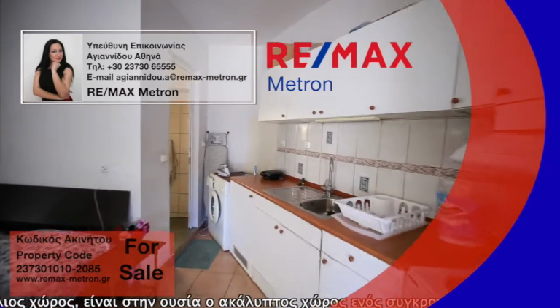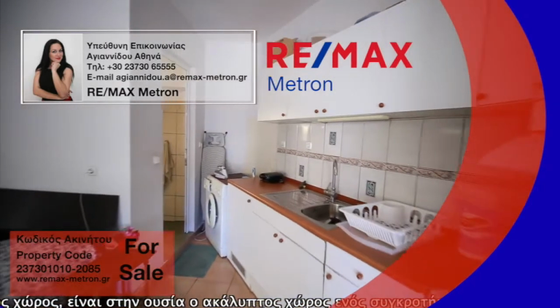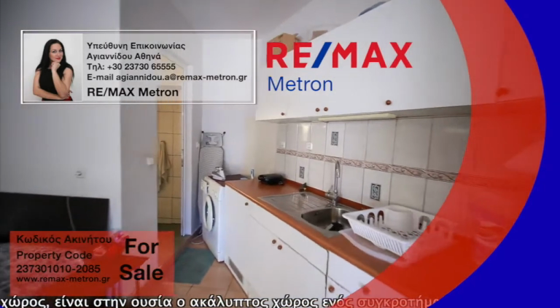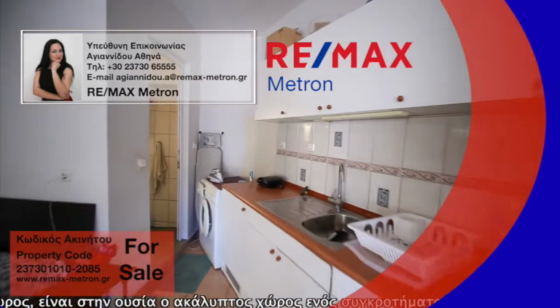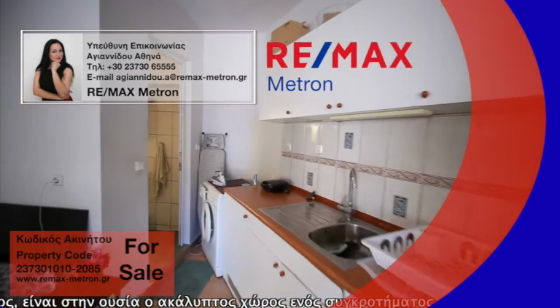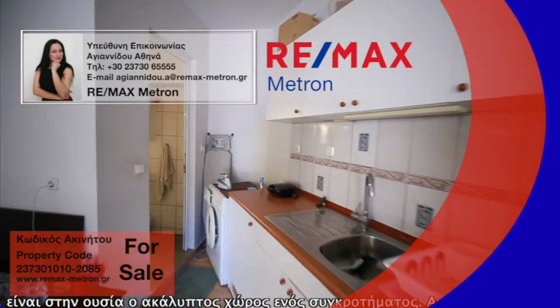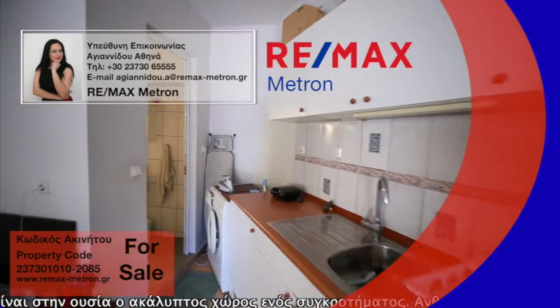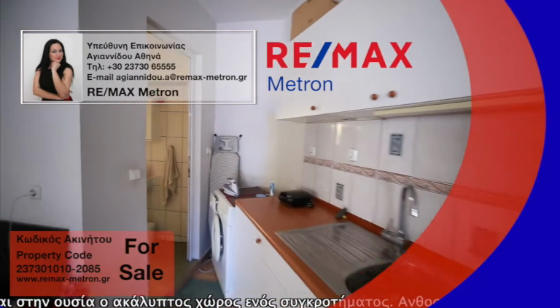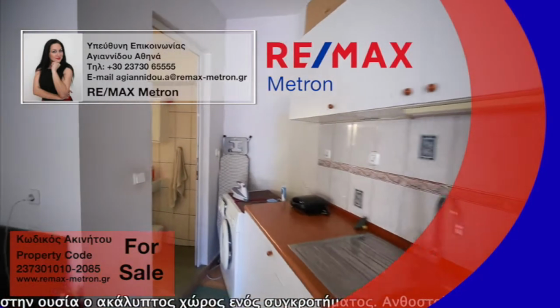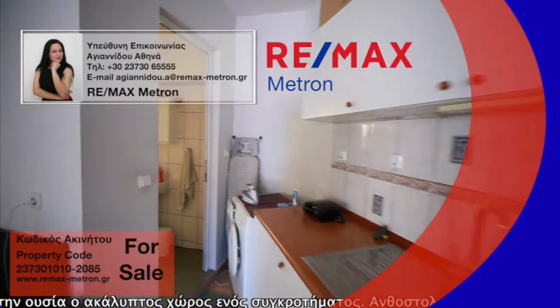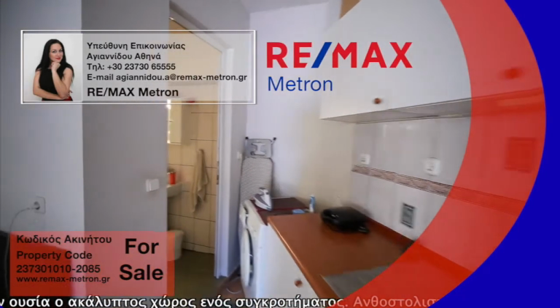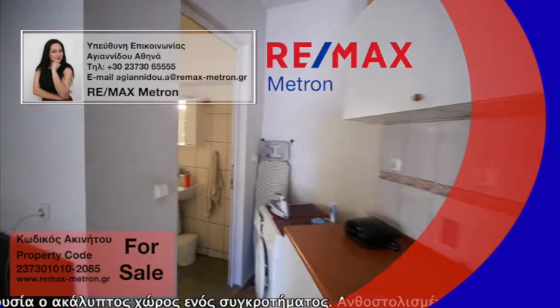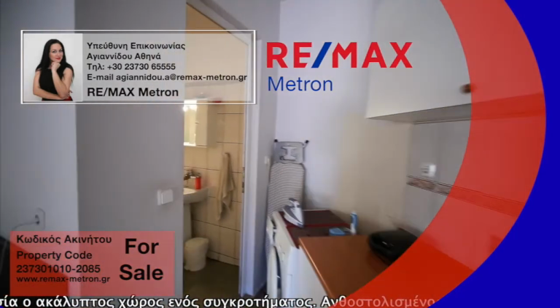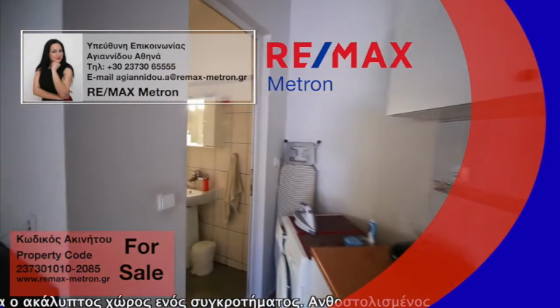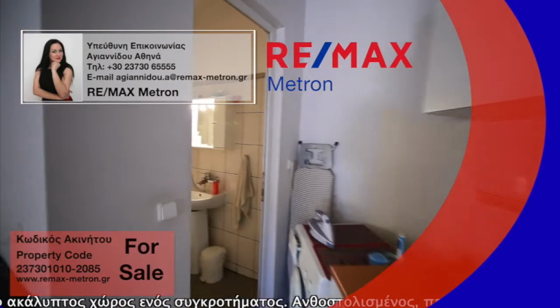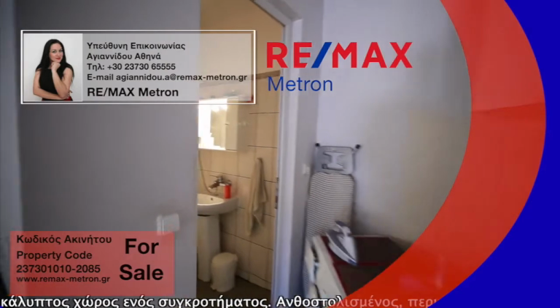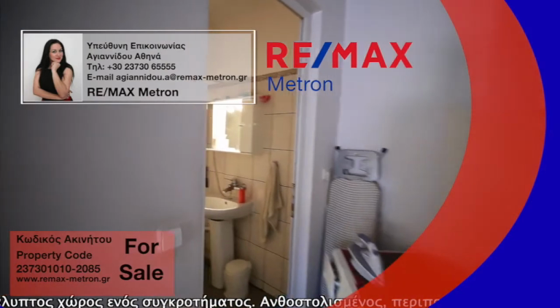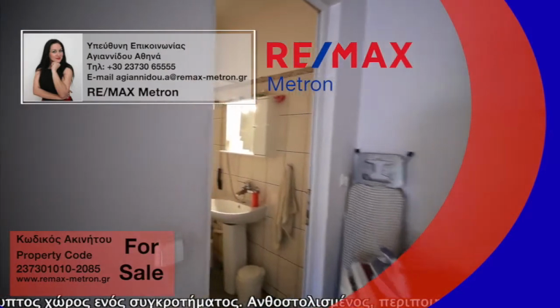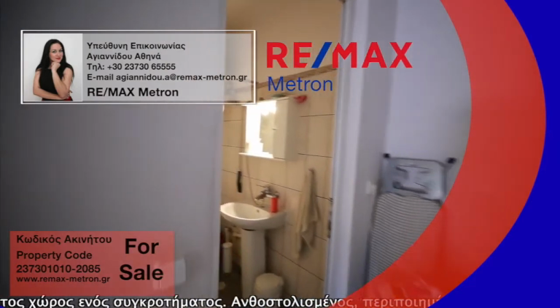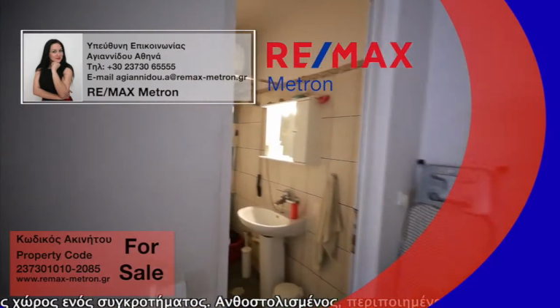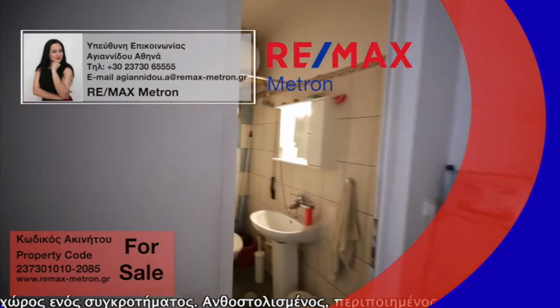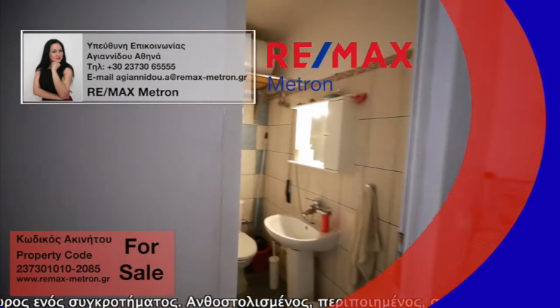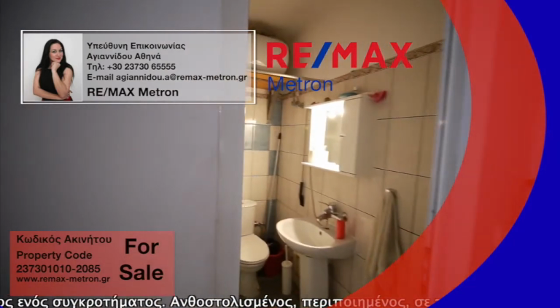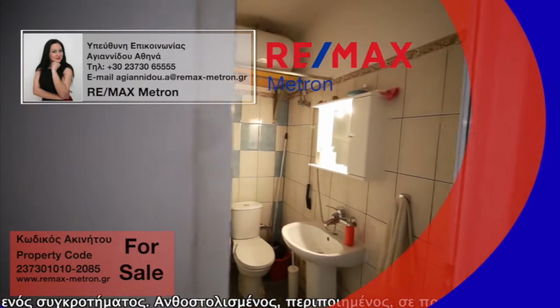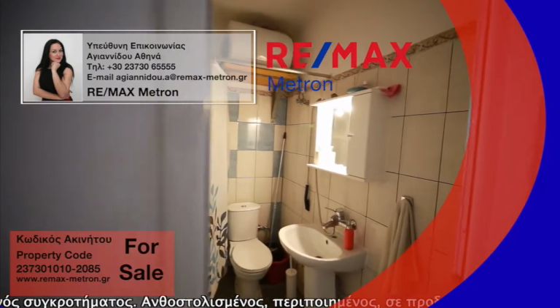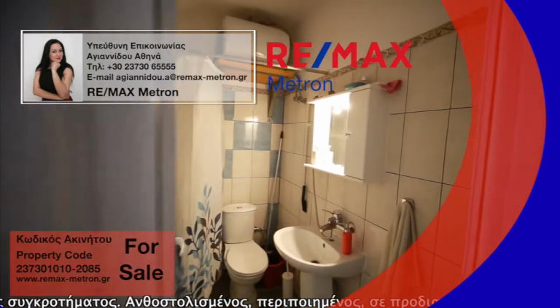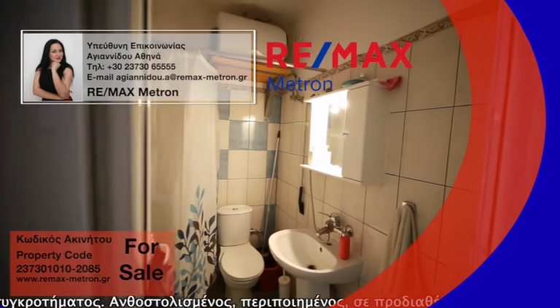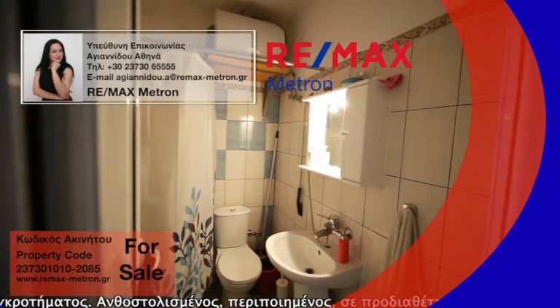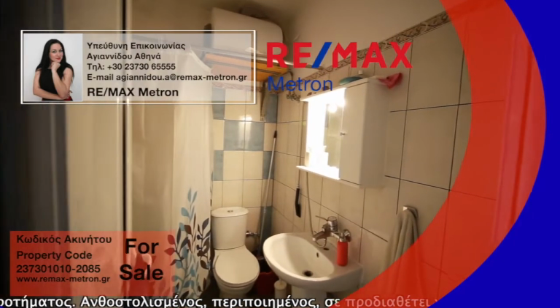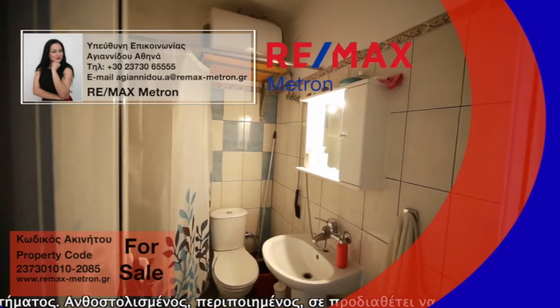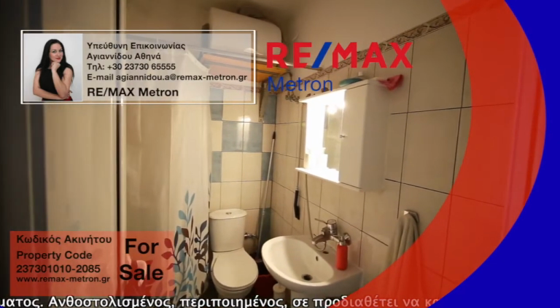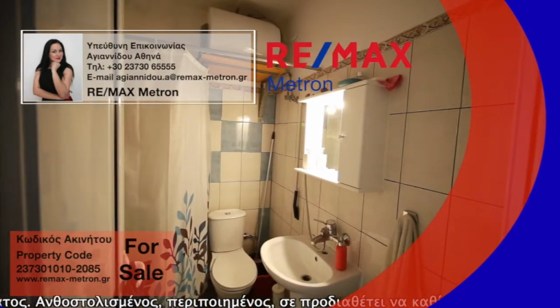It can be considered ideal for permanent residents and the elderly. At the same time, it could be the best purchase solution for a holiday home.